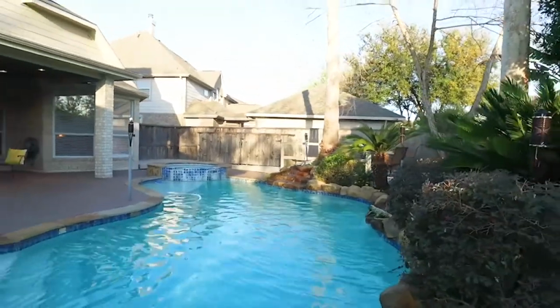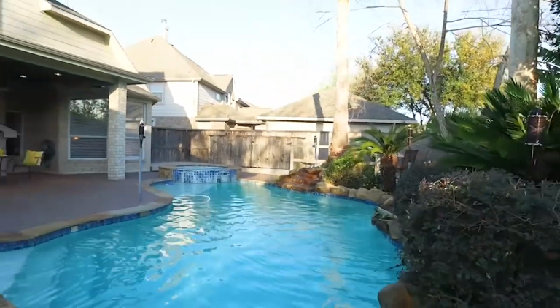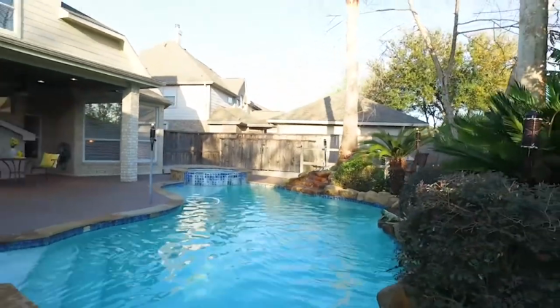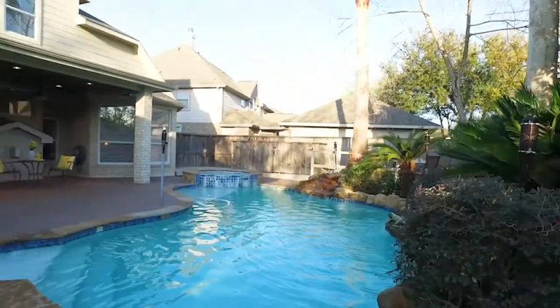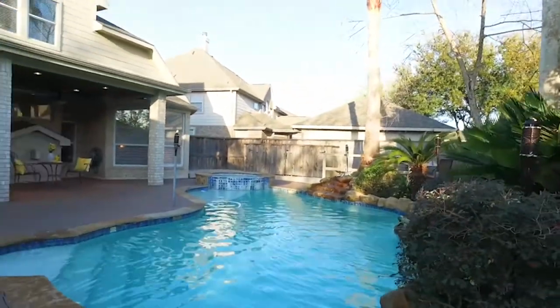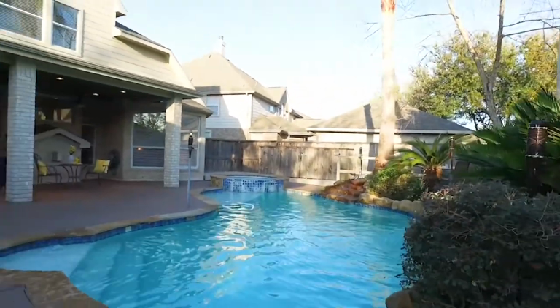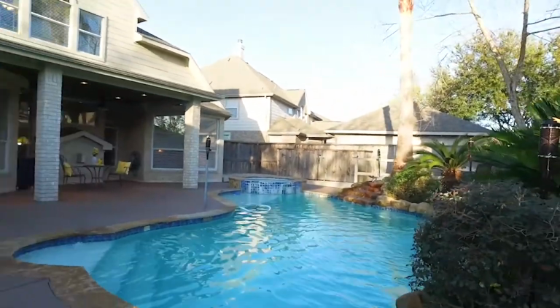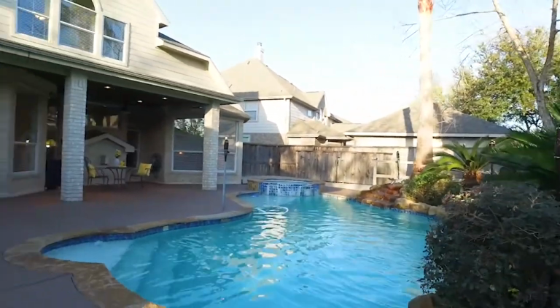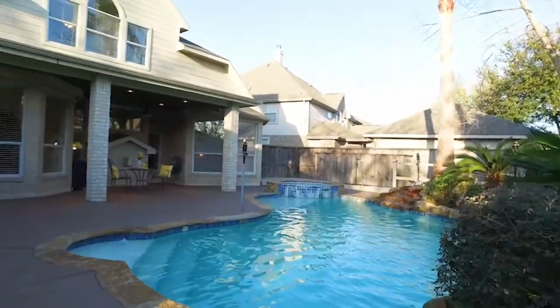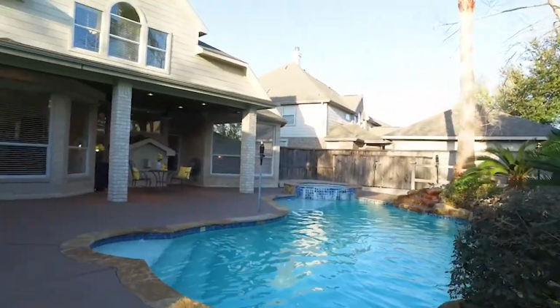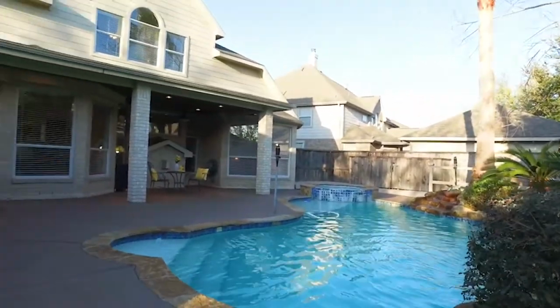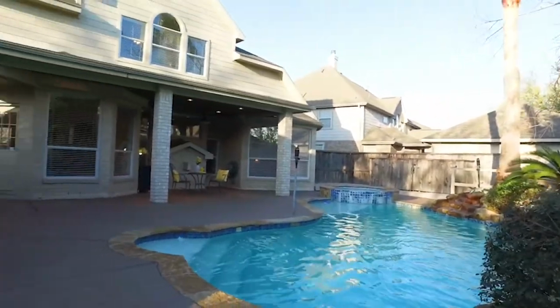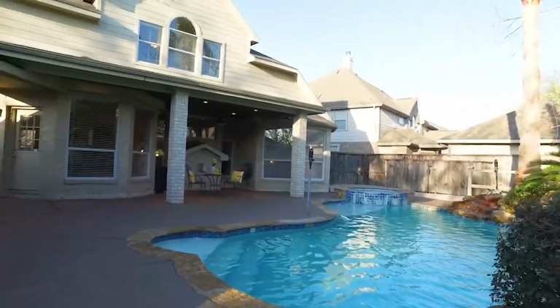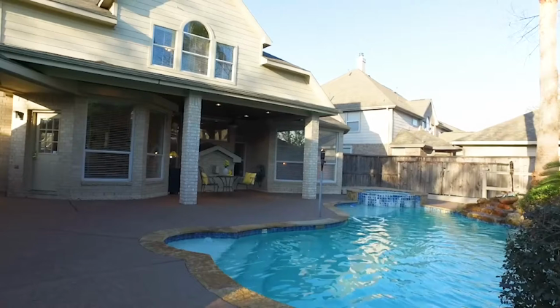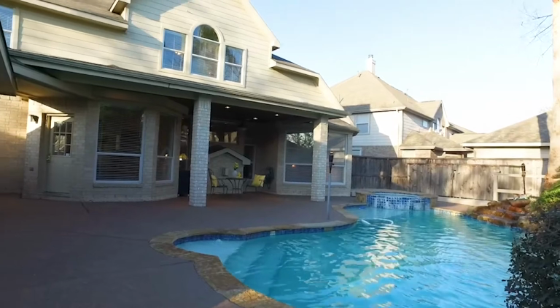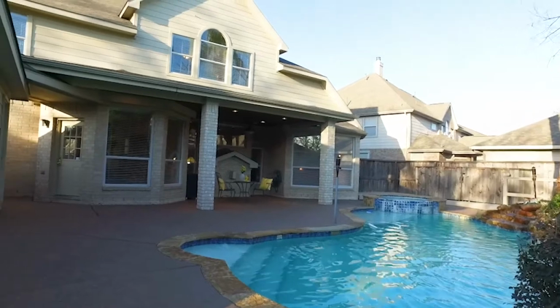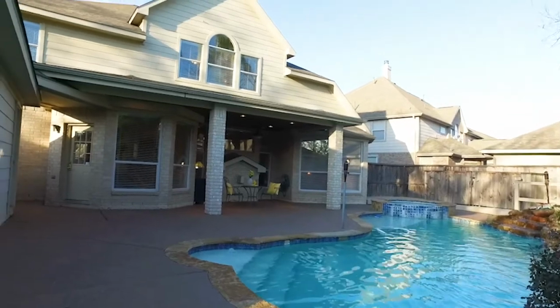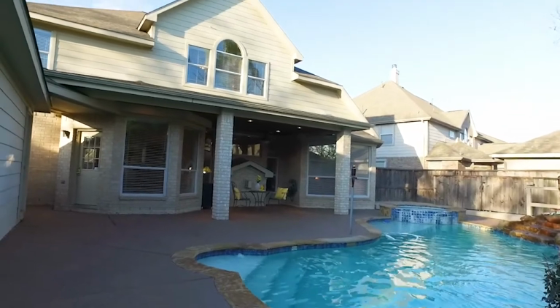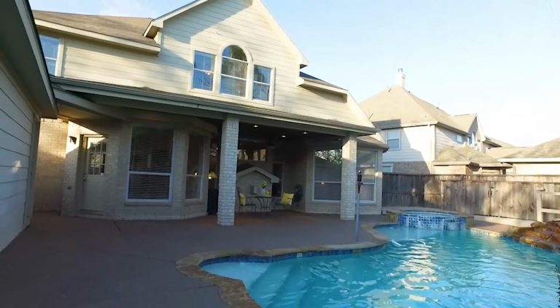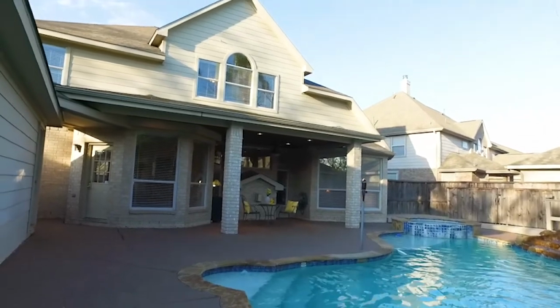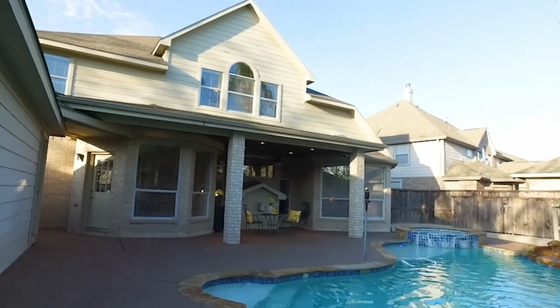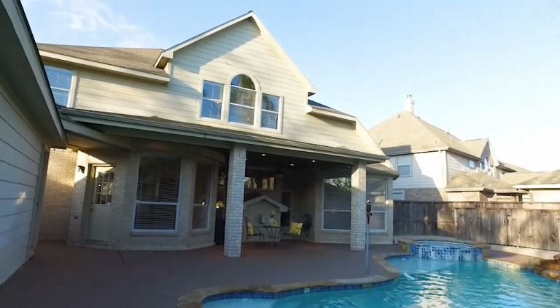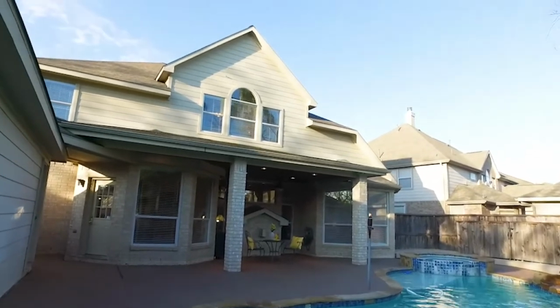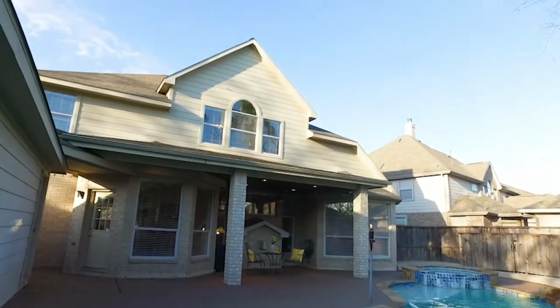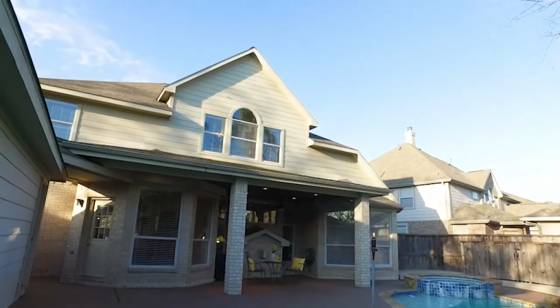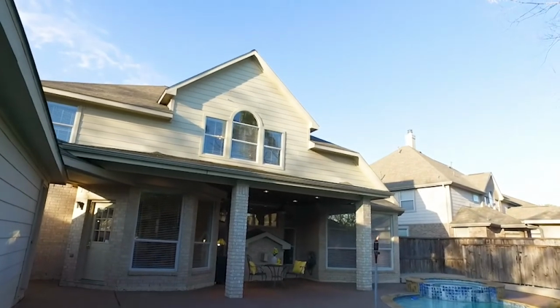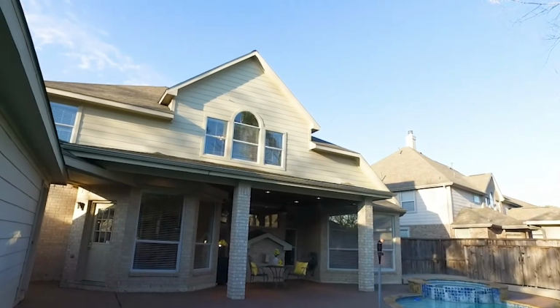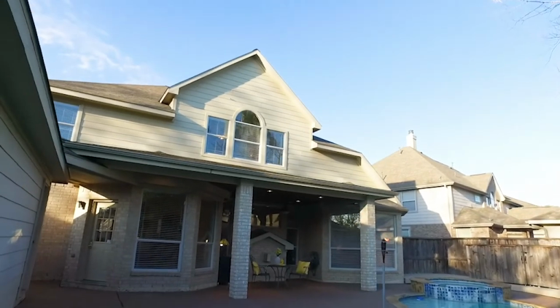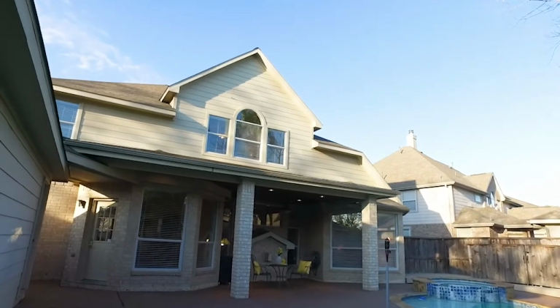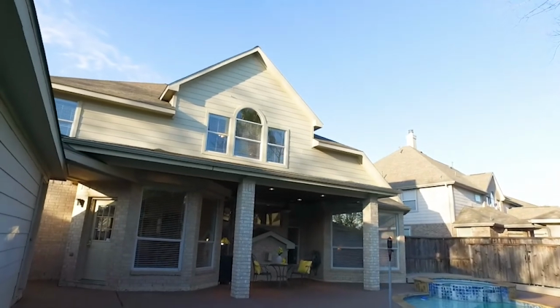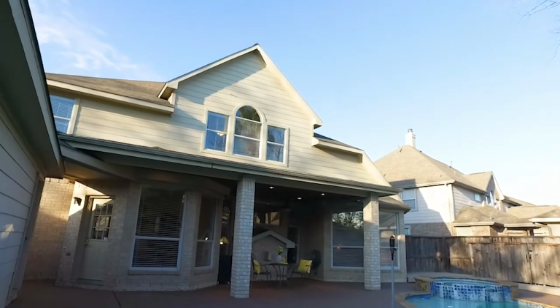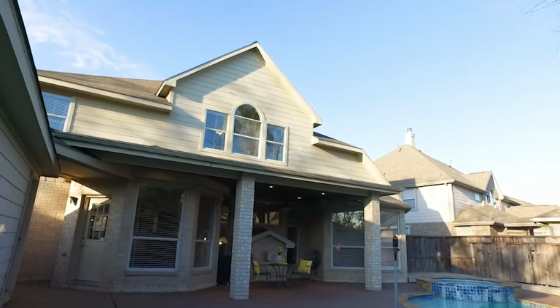In Houston, Texas, enjoy this home as your own. Contact the listing agent and make it yours.